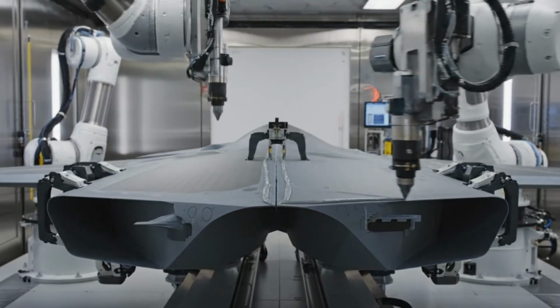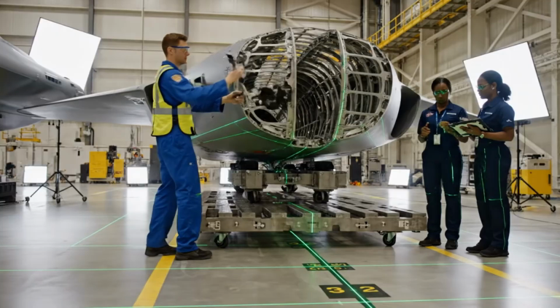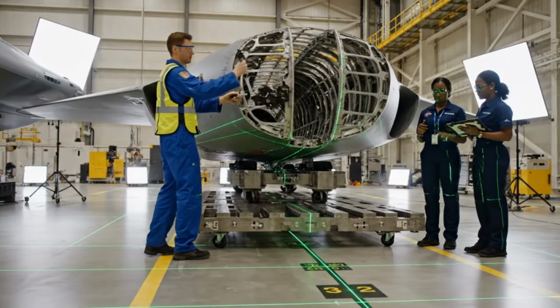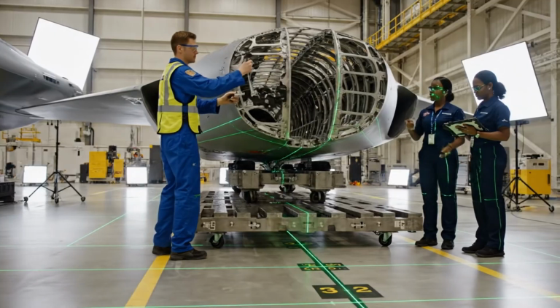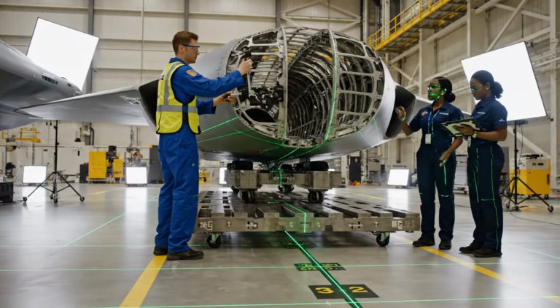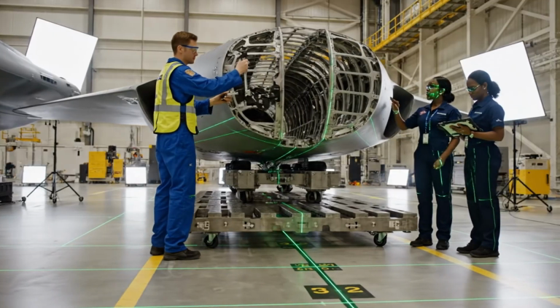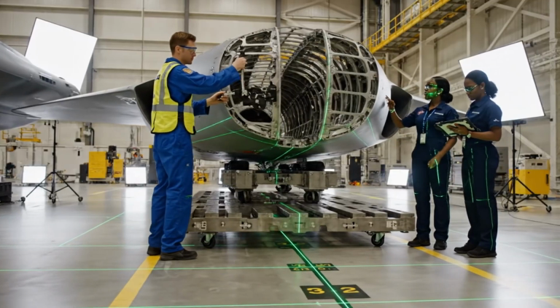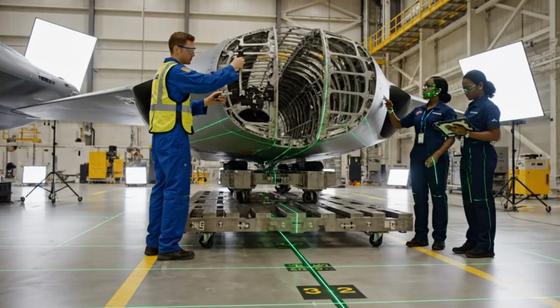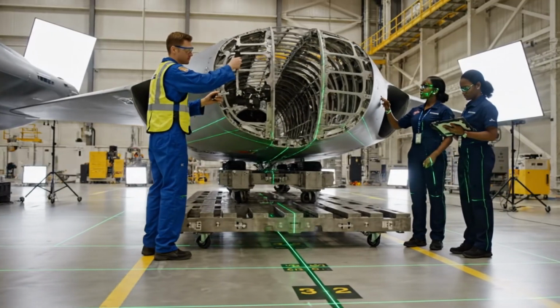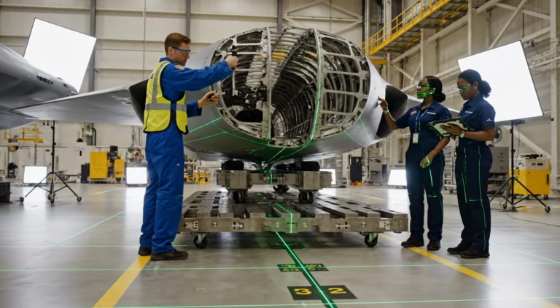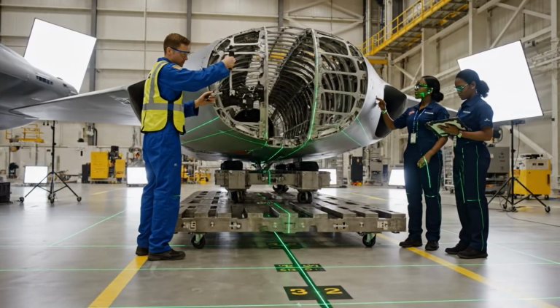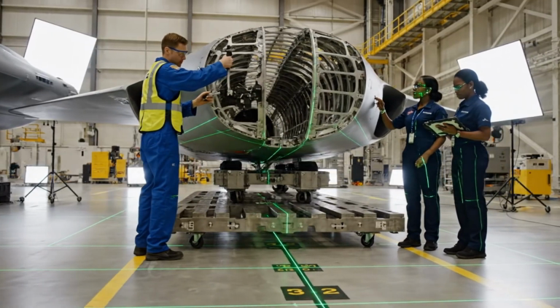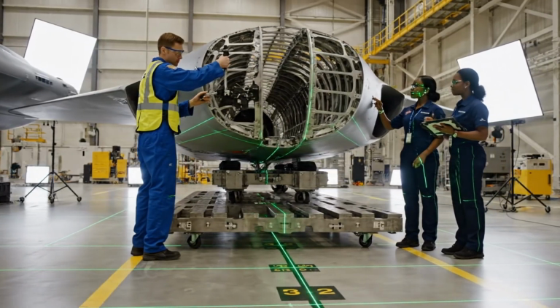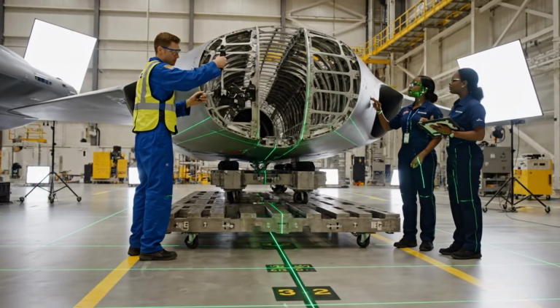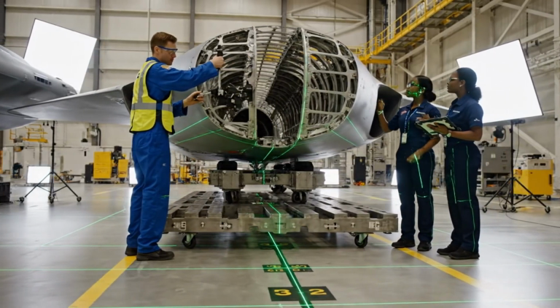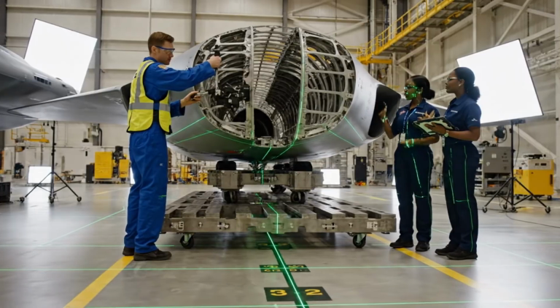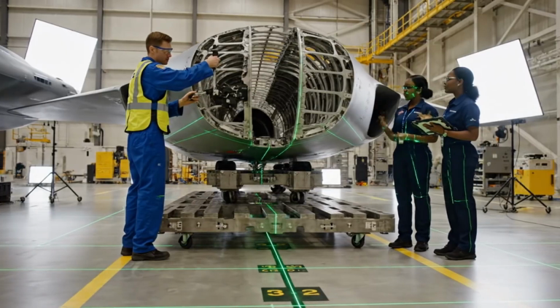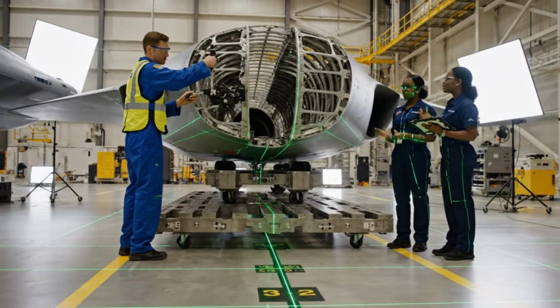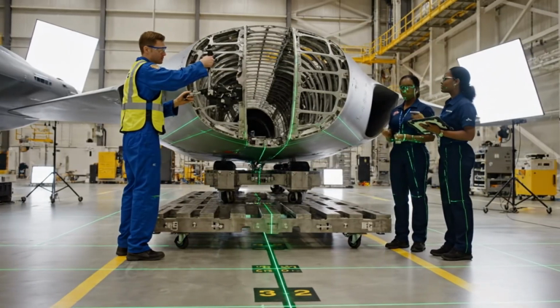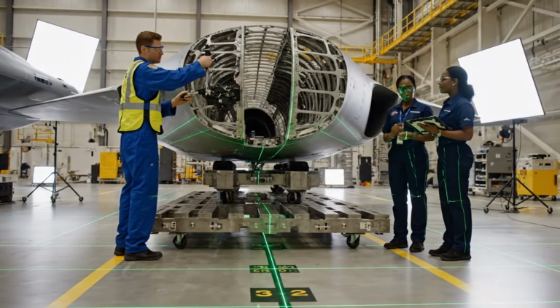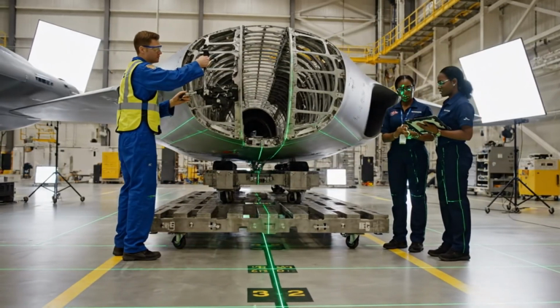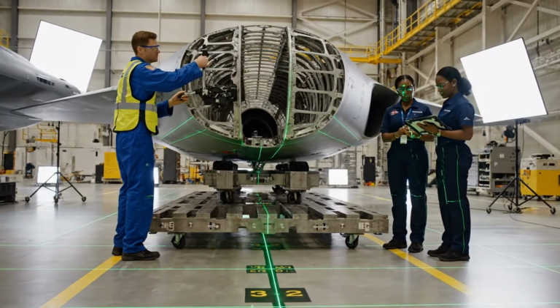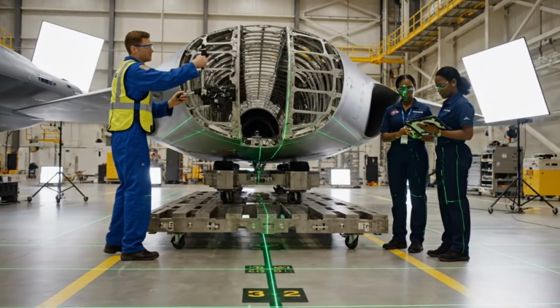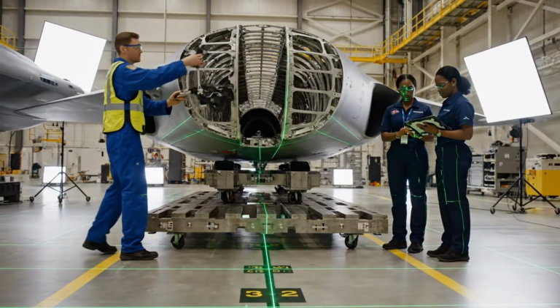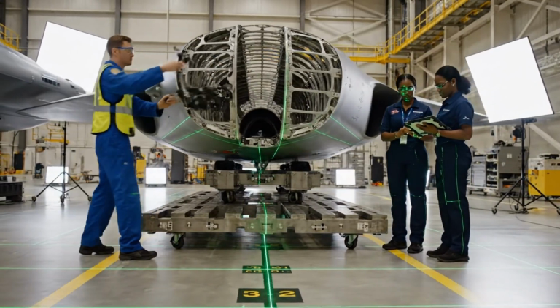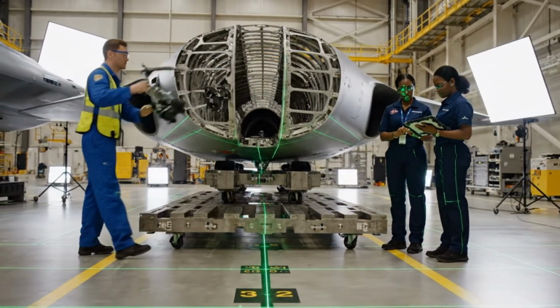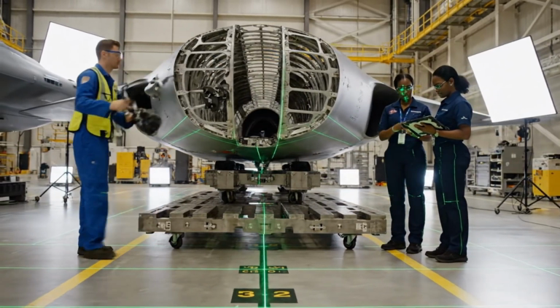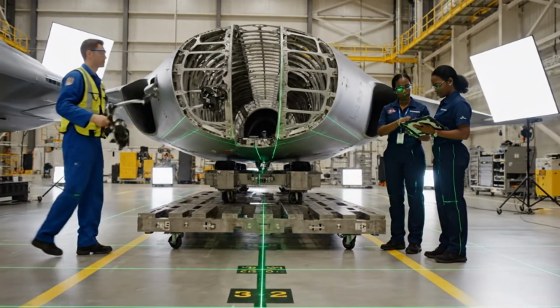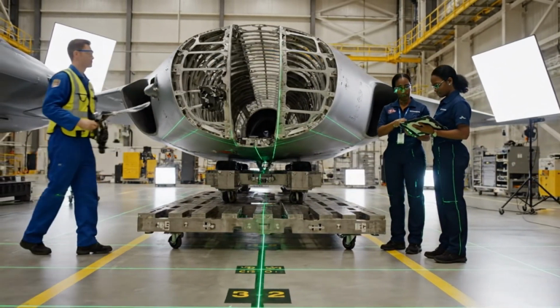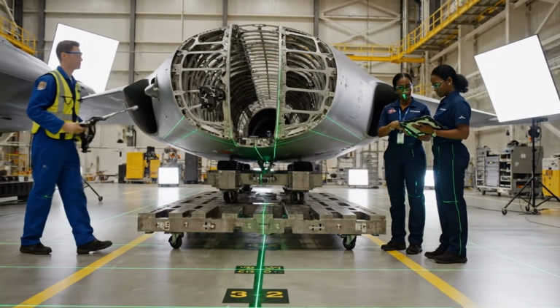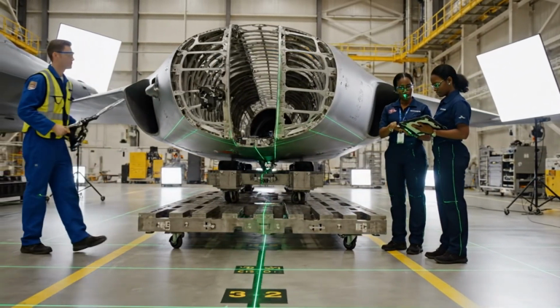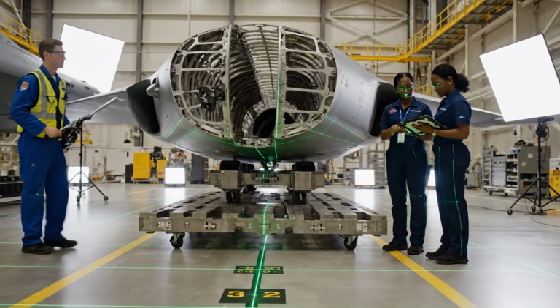Torque sequence complete on Section Gamma 7. Confirmed. Alignment is within tolerance. Secure the panel.